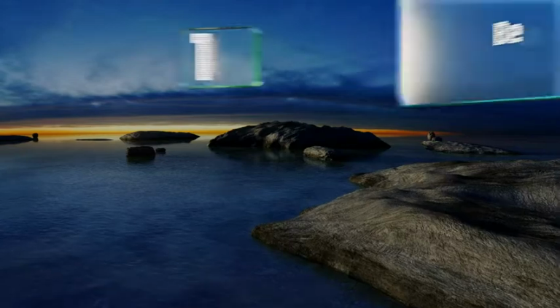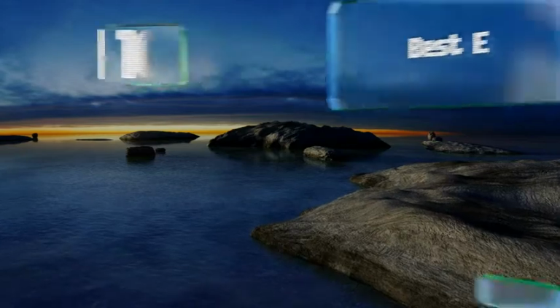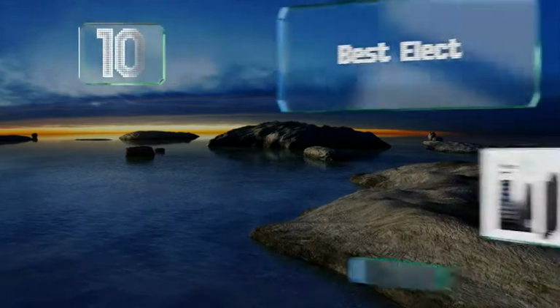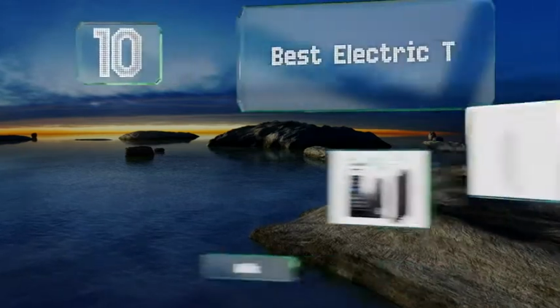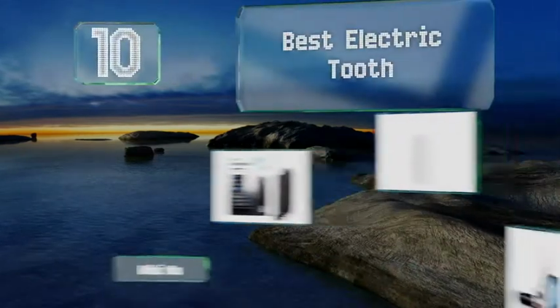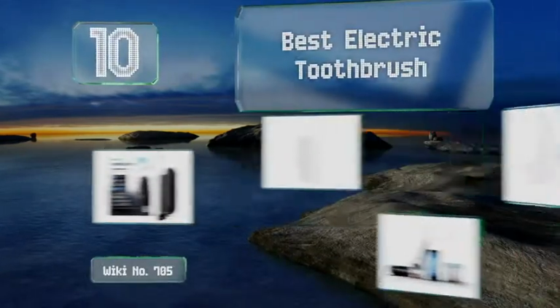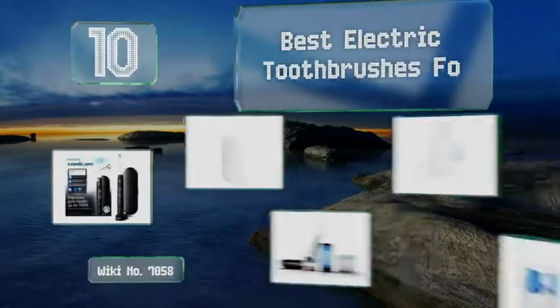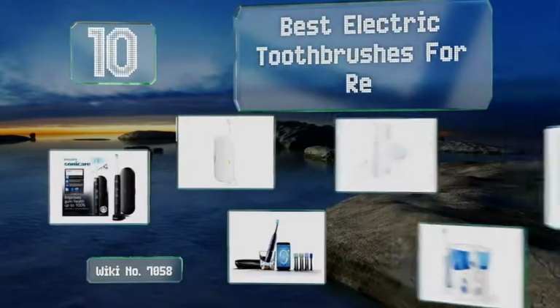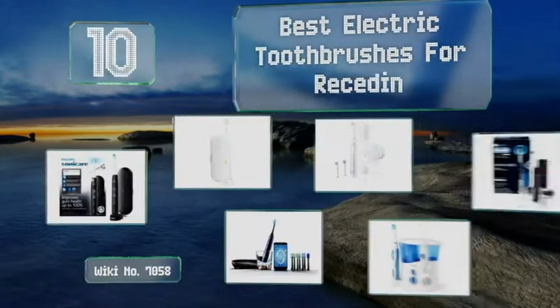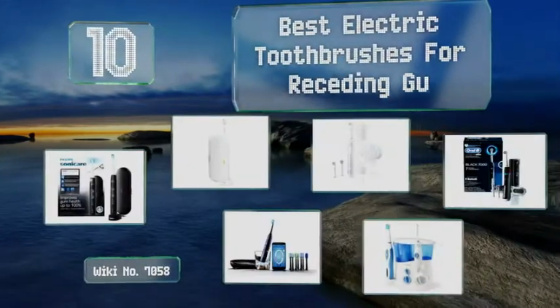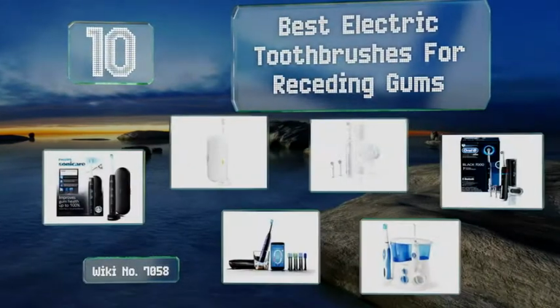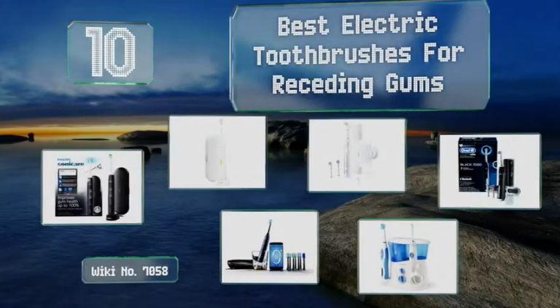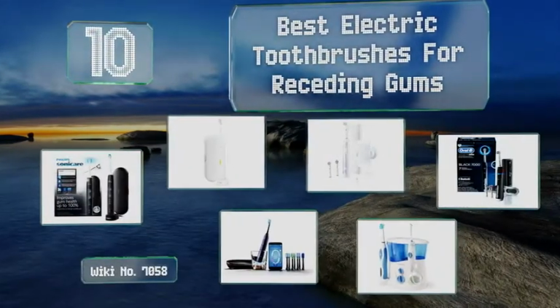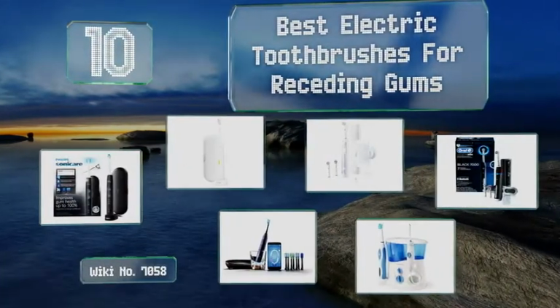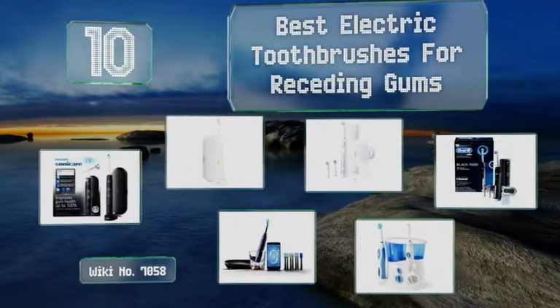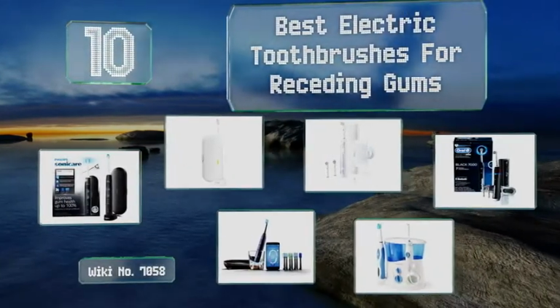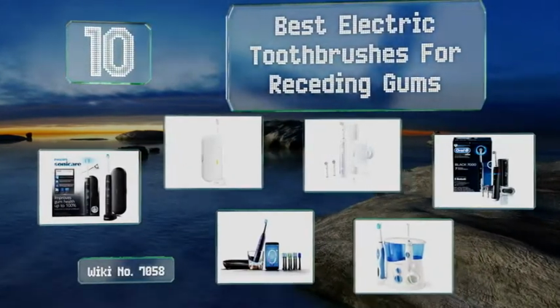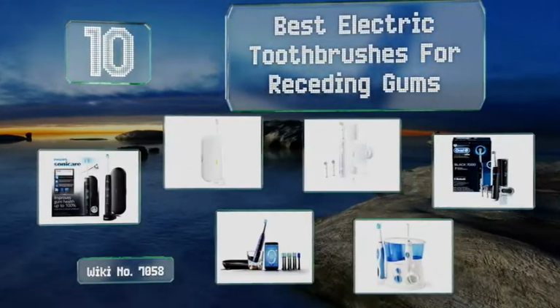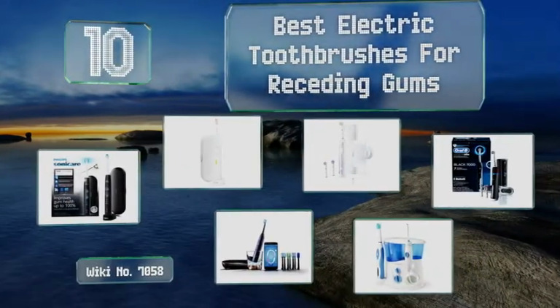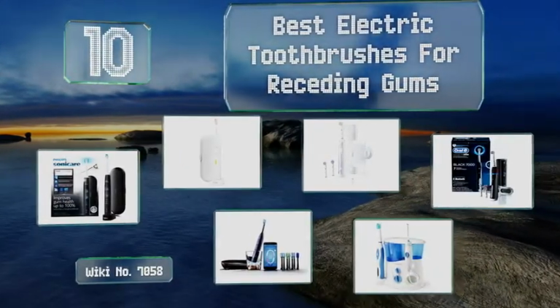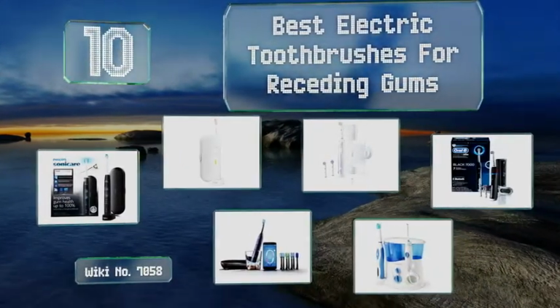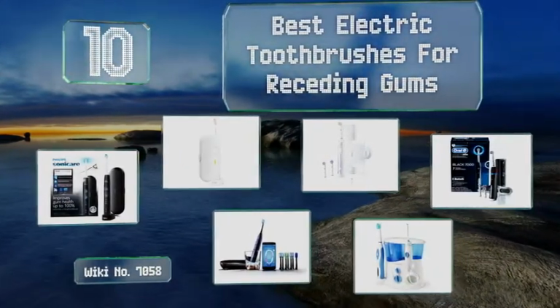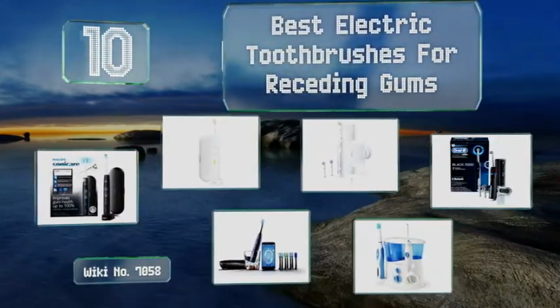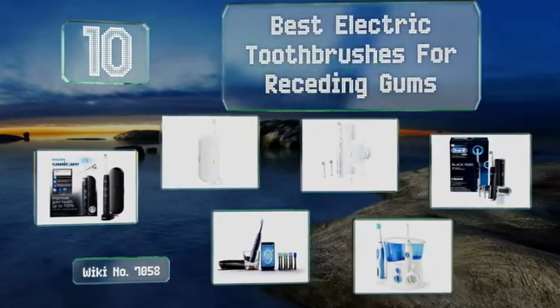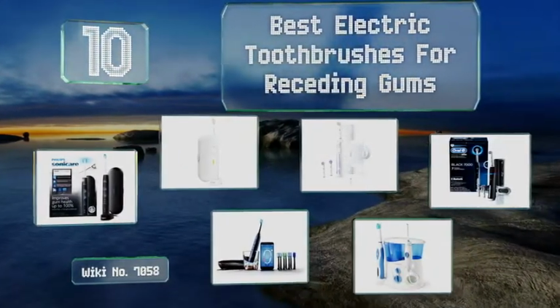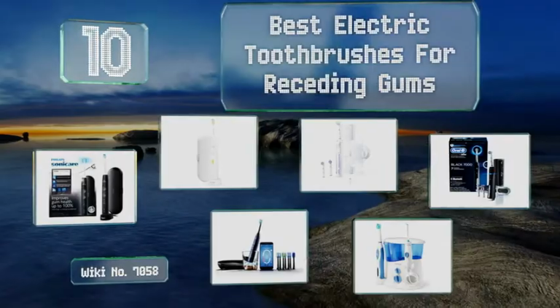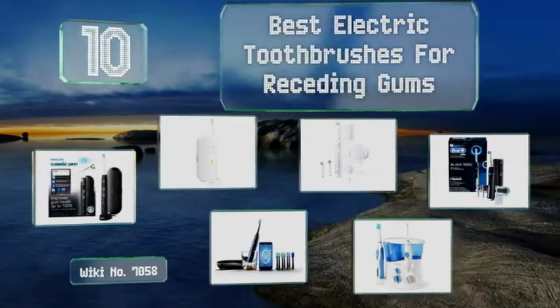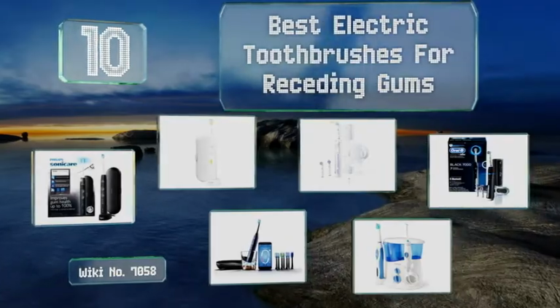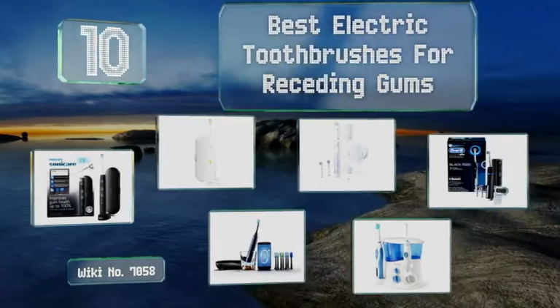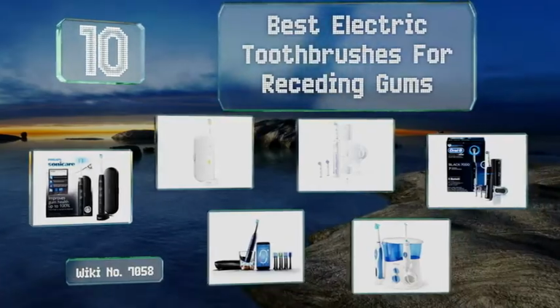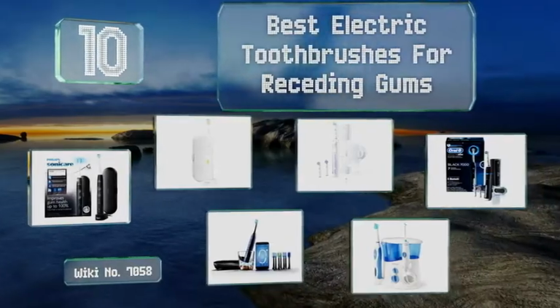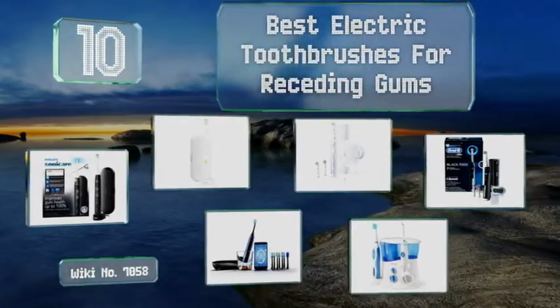EasyVit presents the 10 best electric toothbrushes for receding gums. Let's get started with the list.